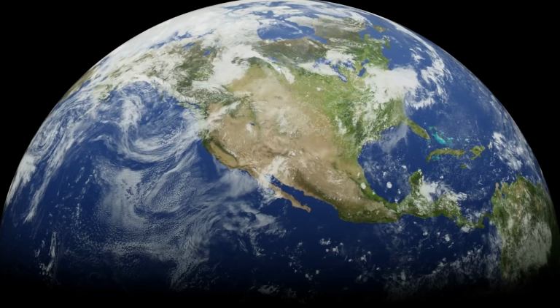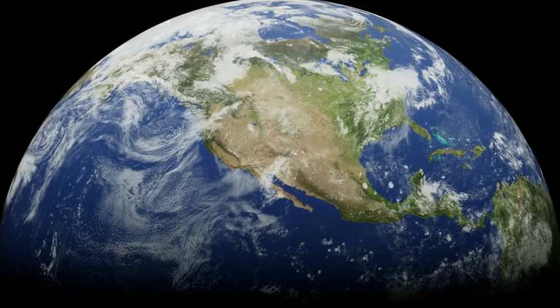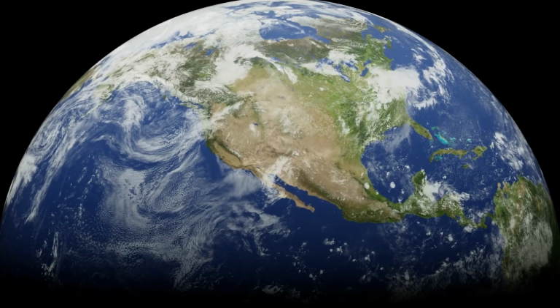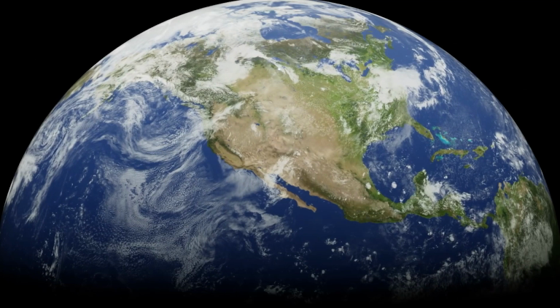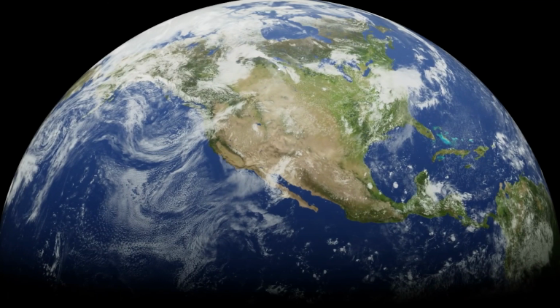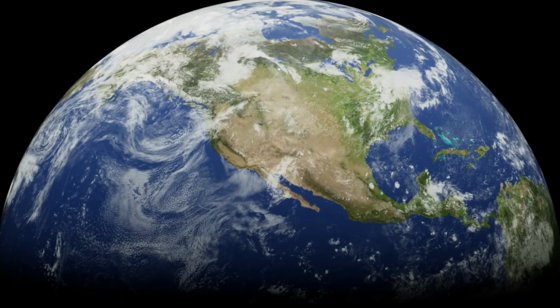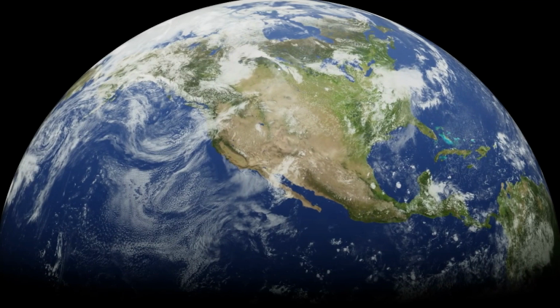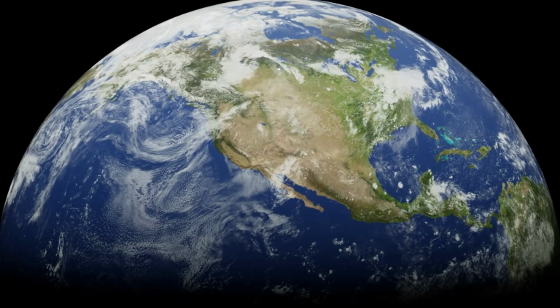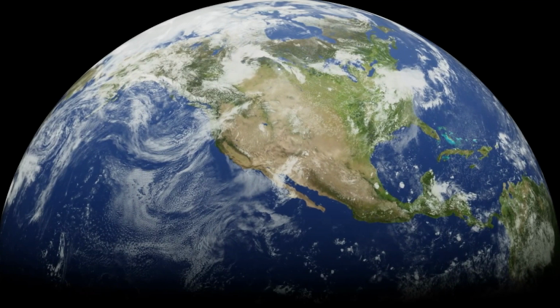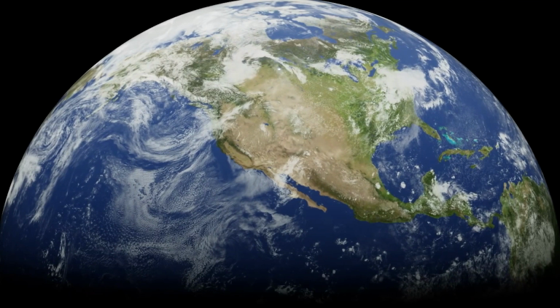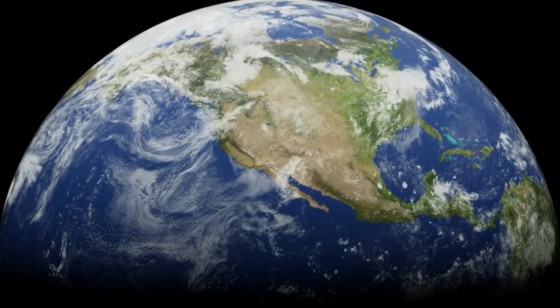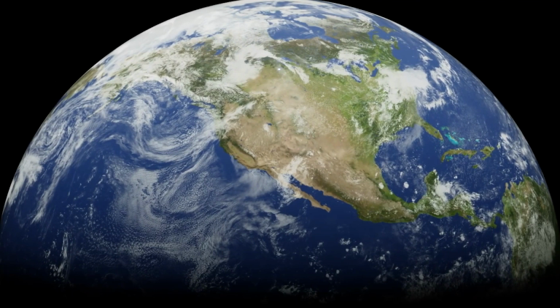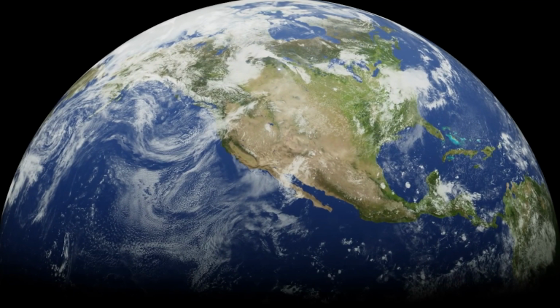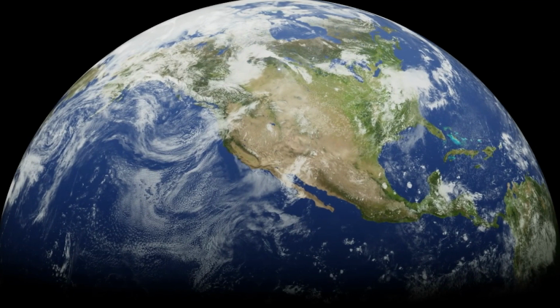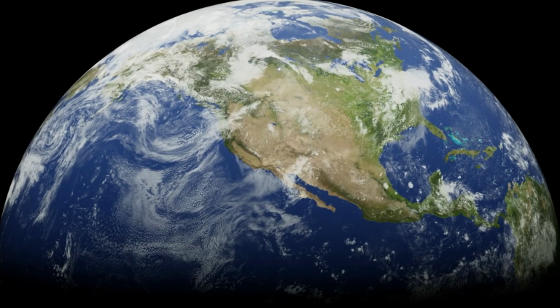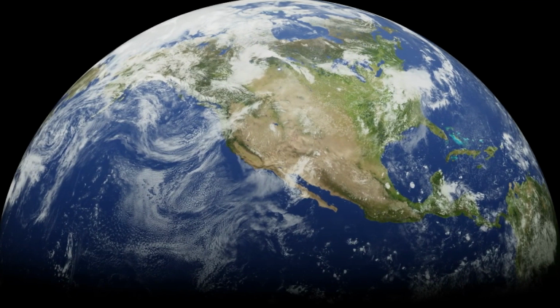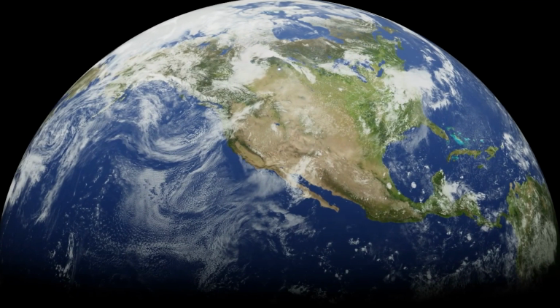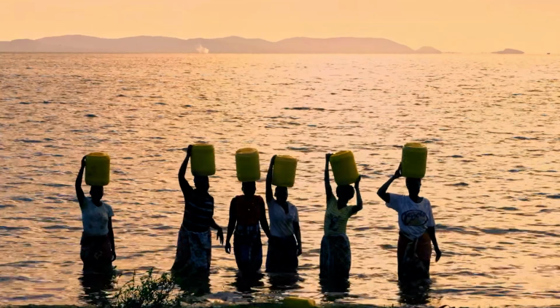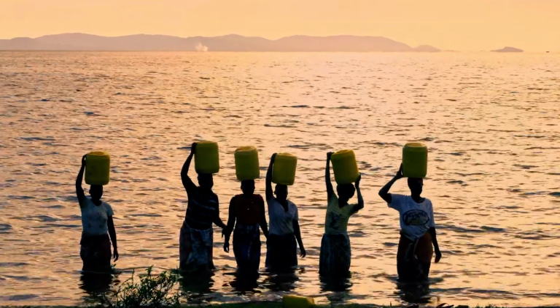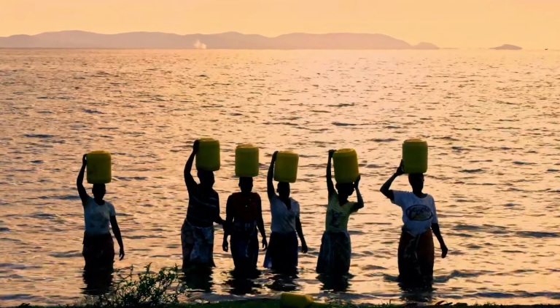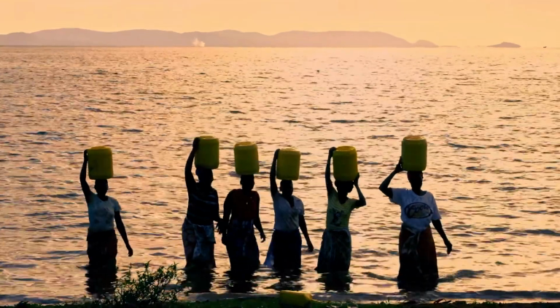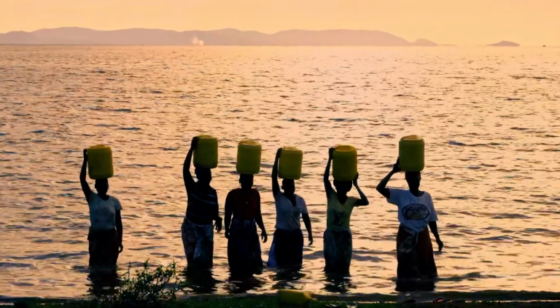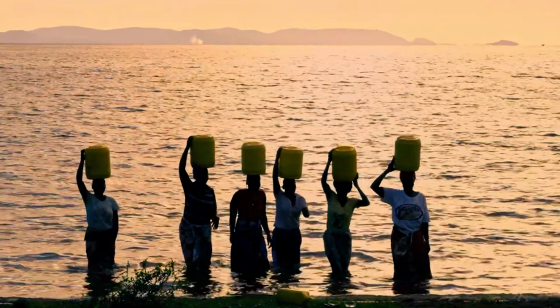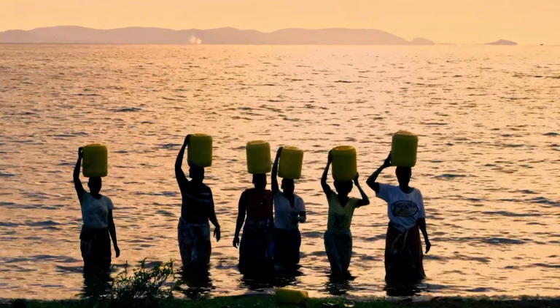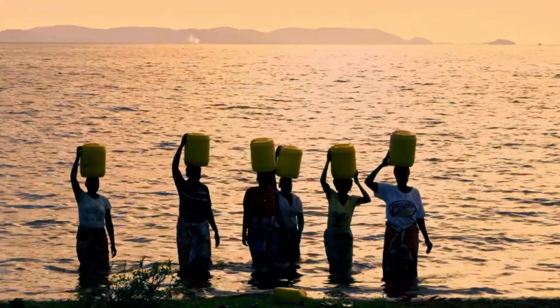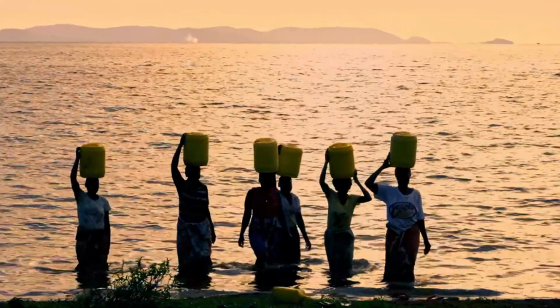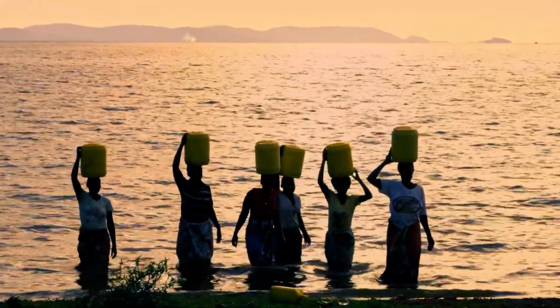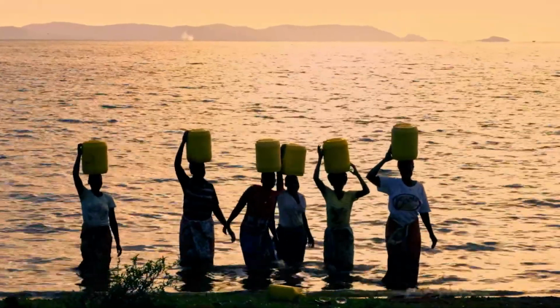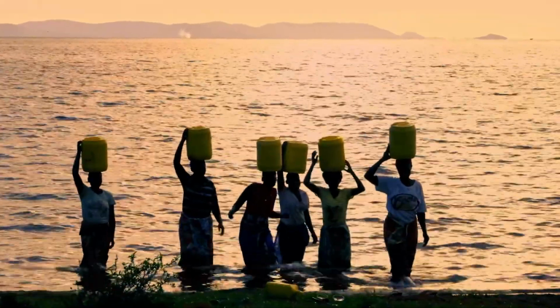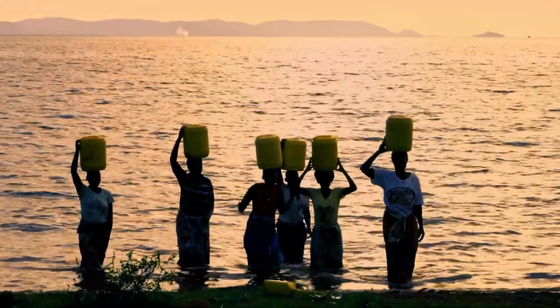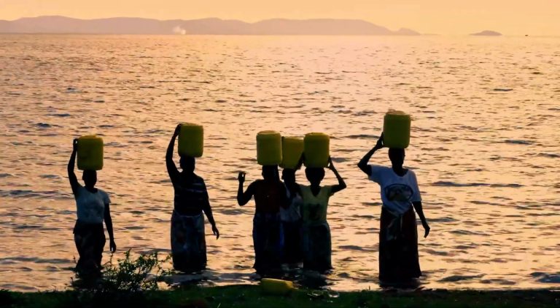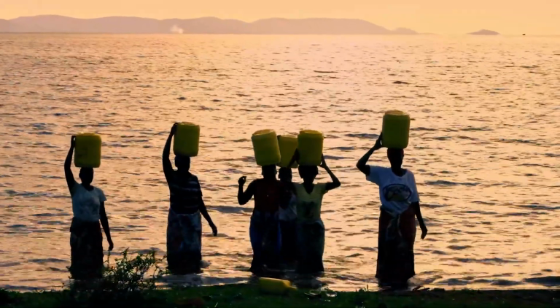It's kind of strange, isn't it, that even though 71% of Earth's surface is covered by oceans, we still have to talk about water shortages.